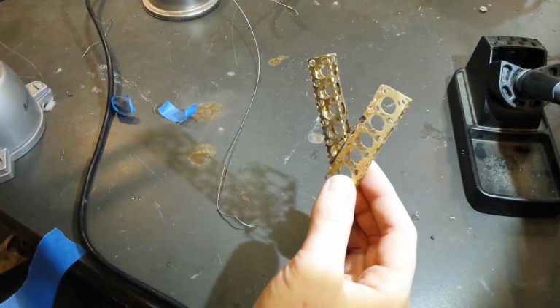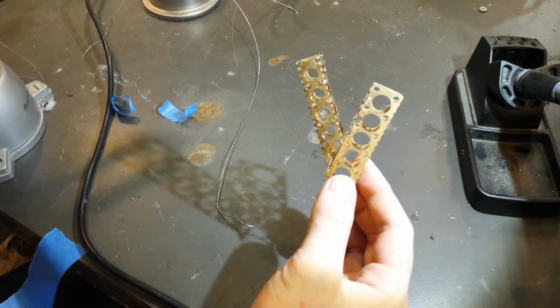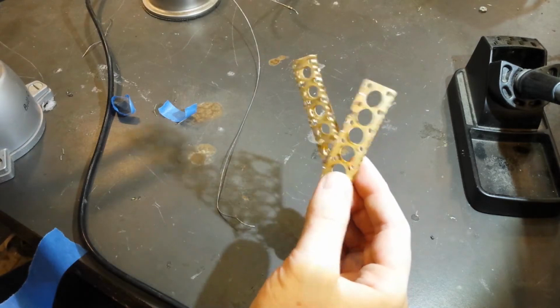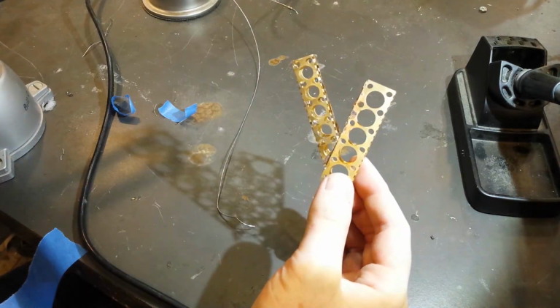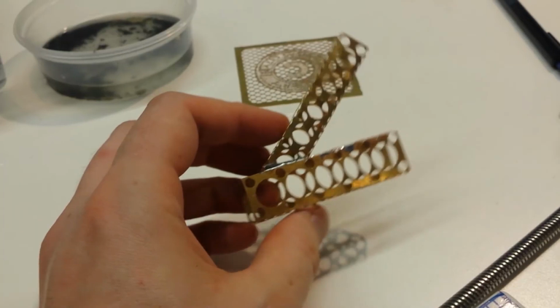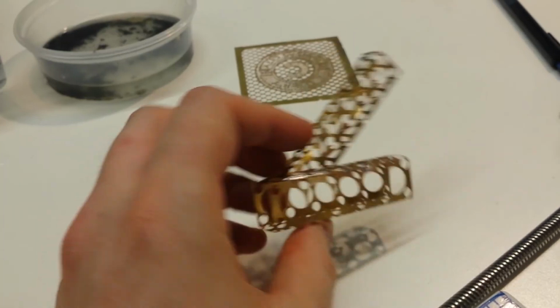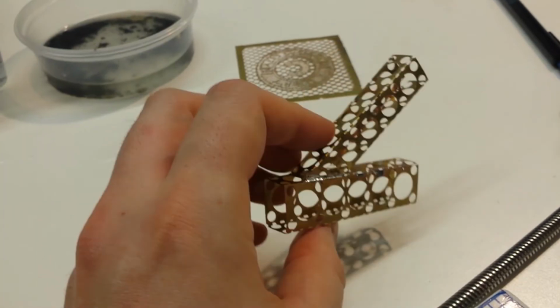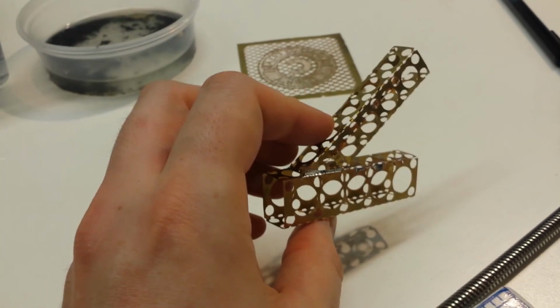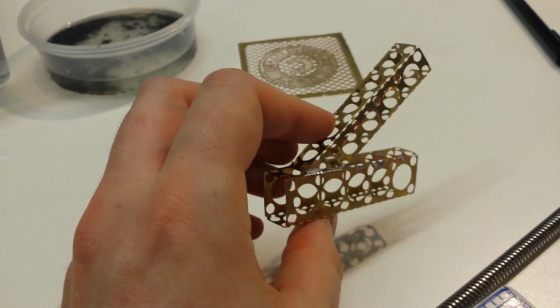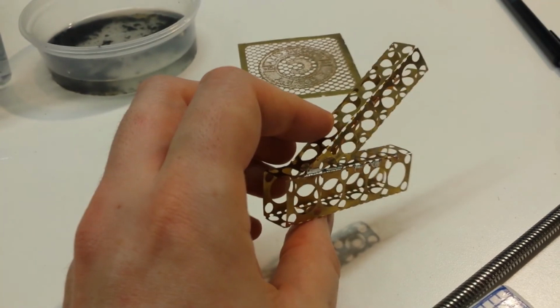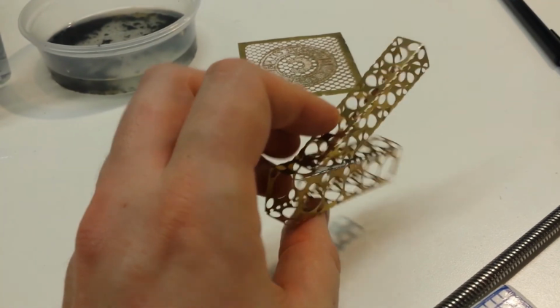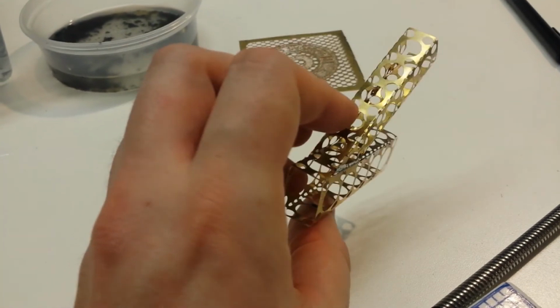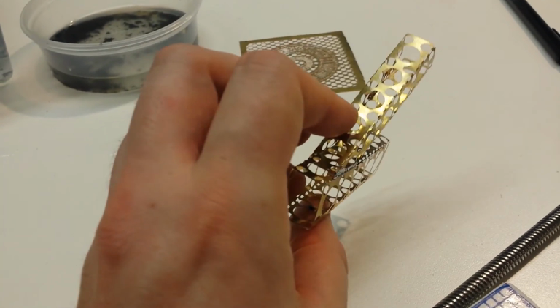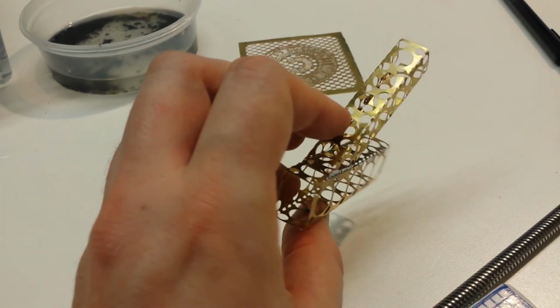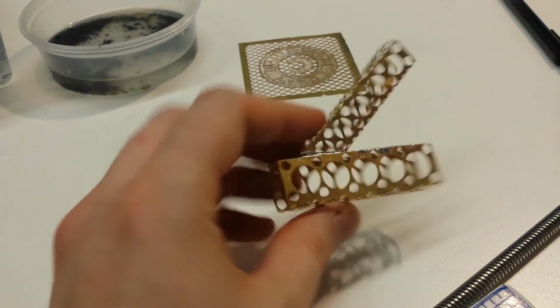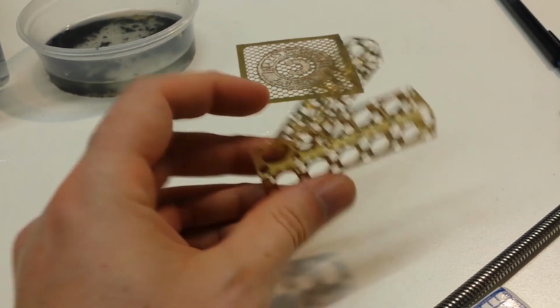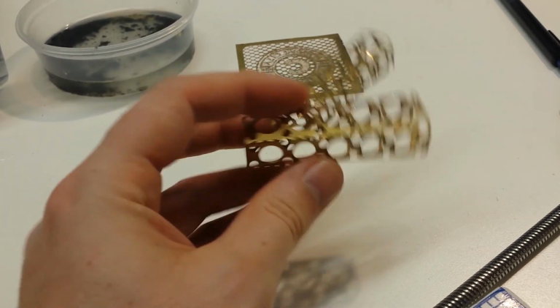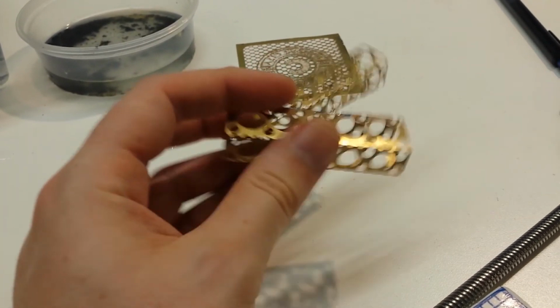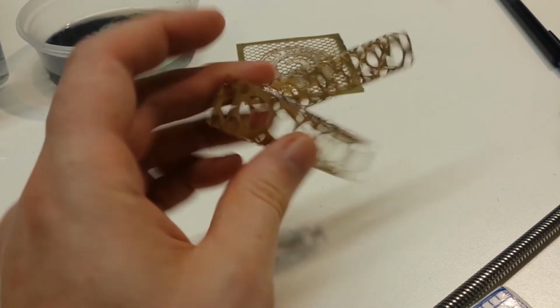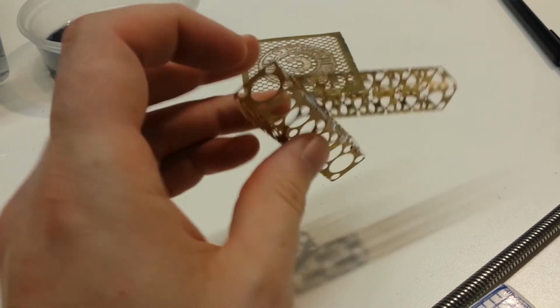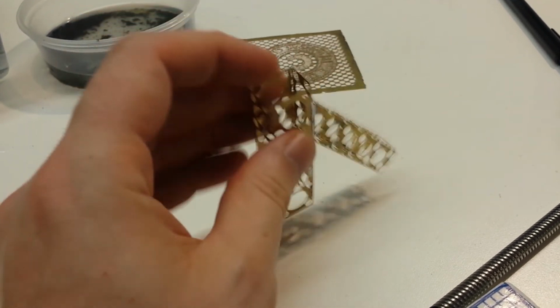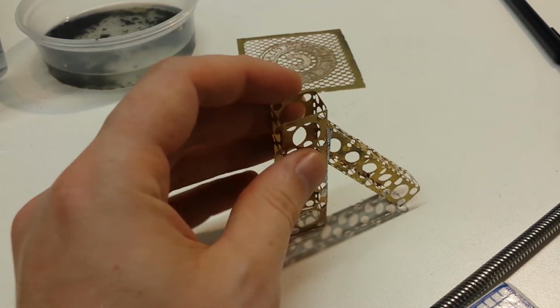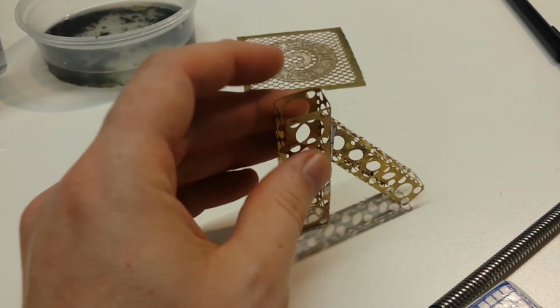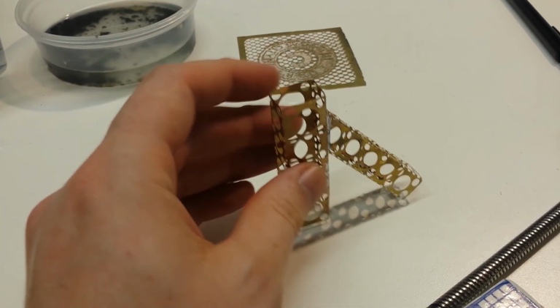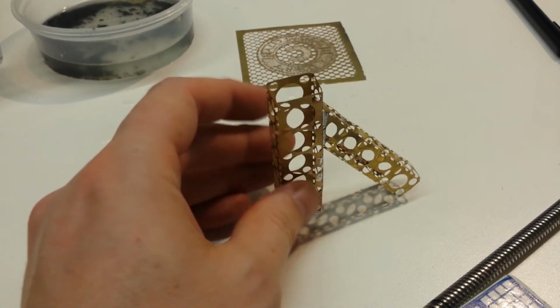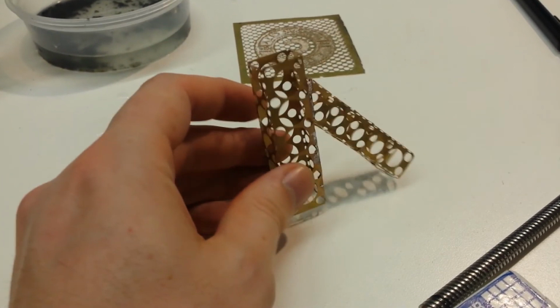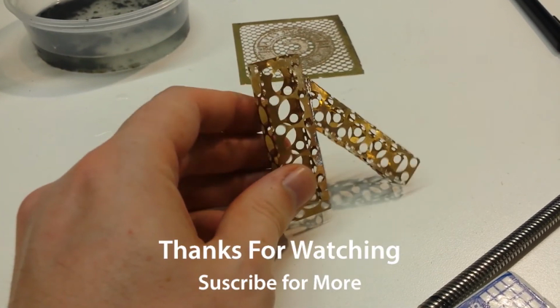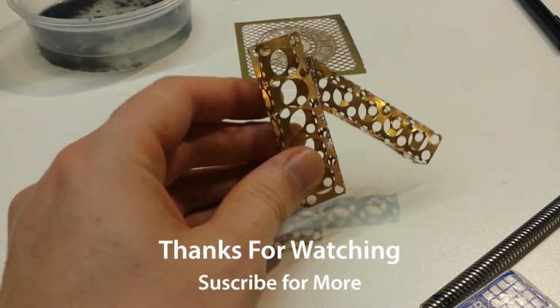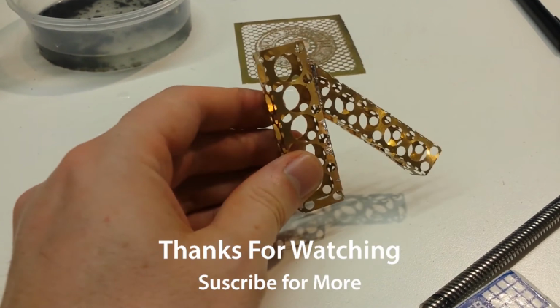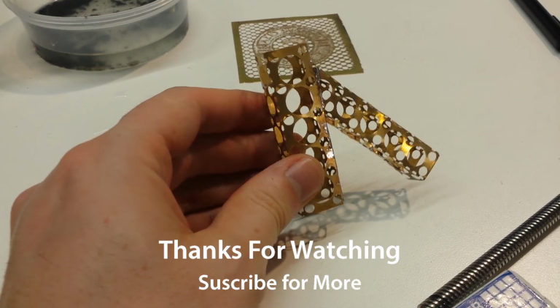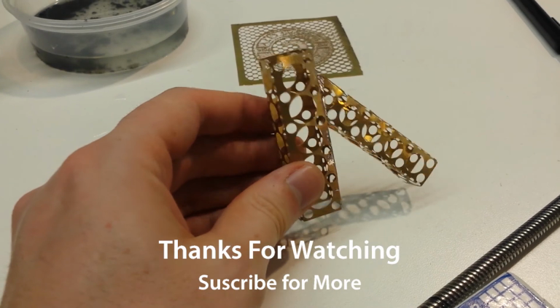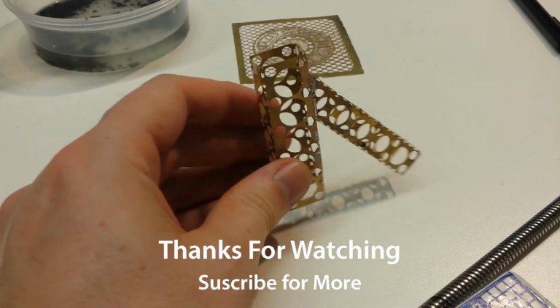I hope everyone learned something from our little experiment today. If you're interested, please subscribe for more.